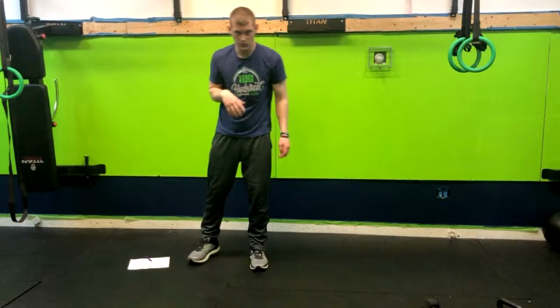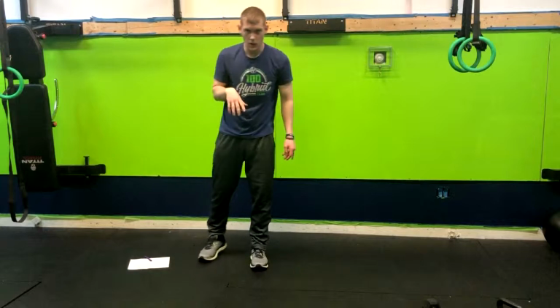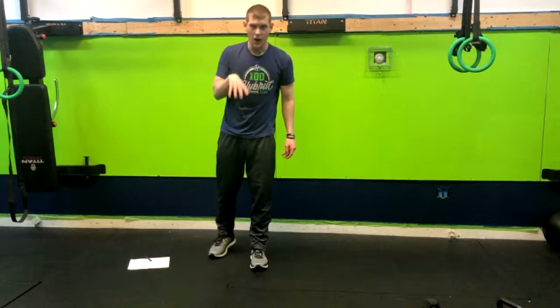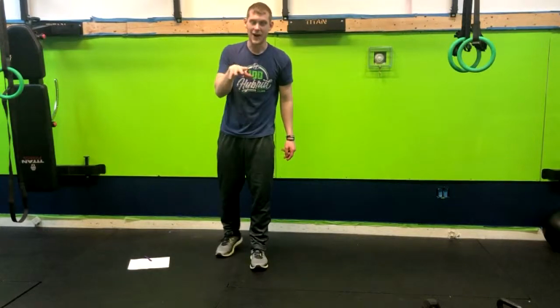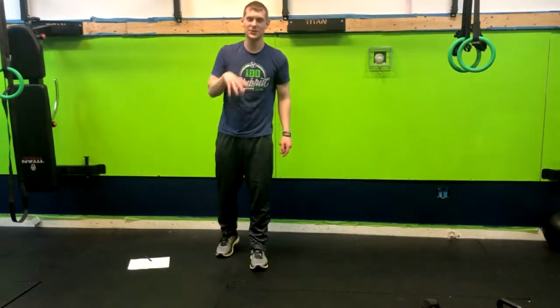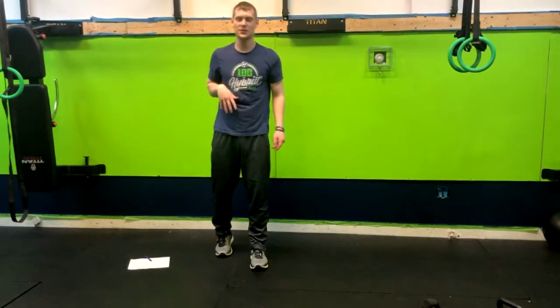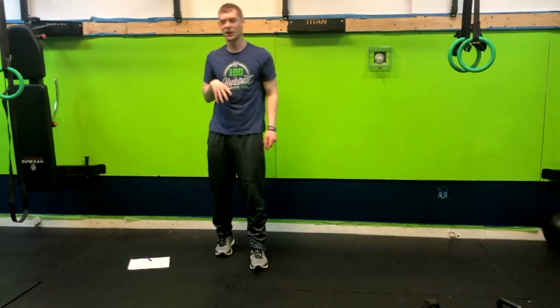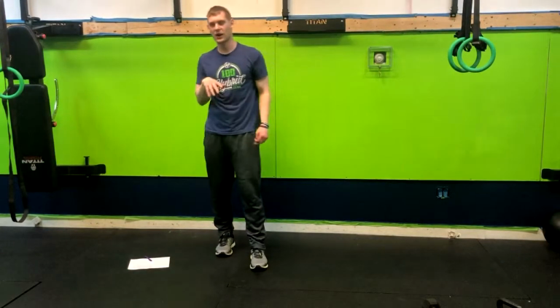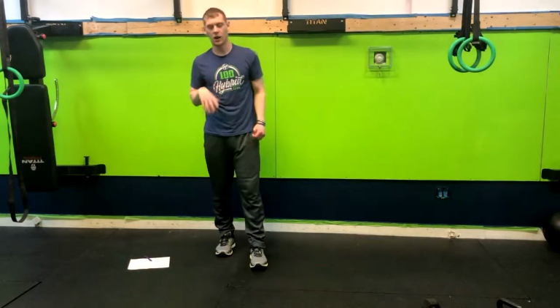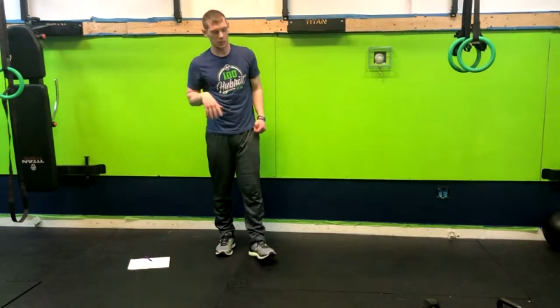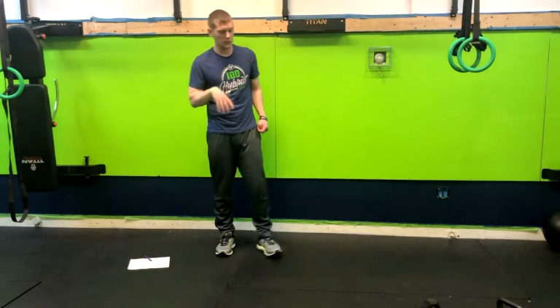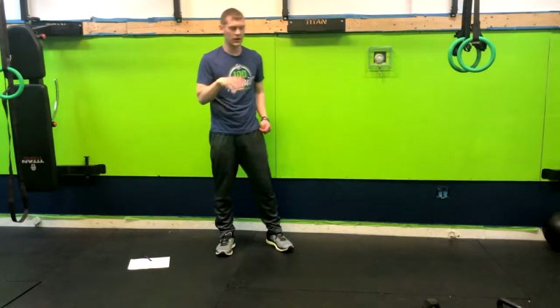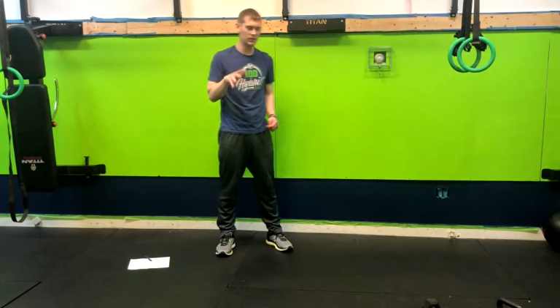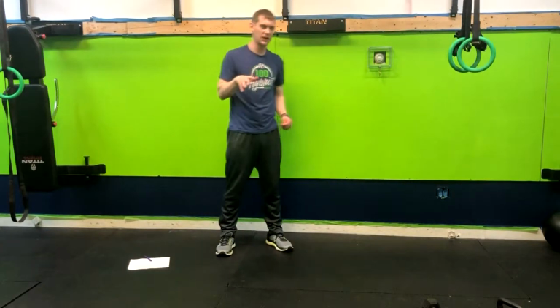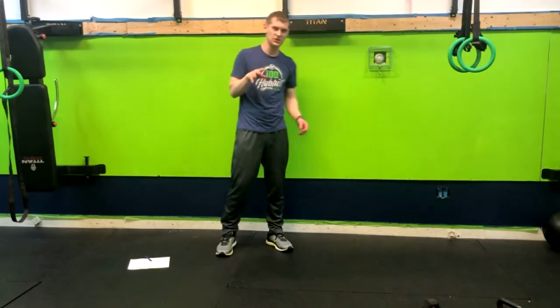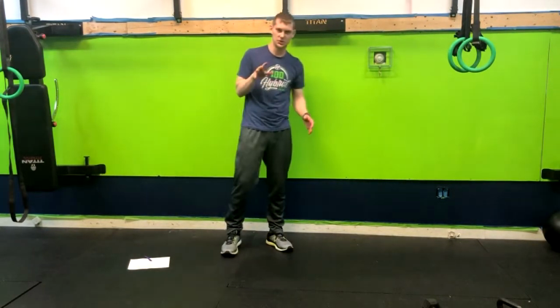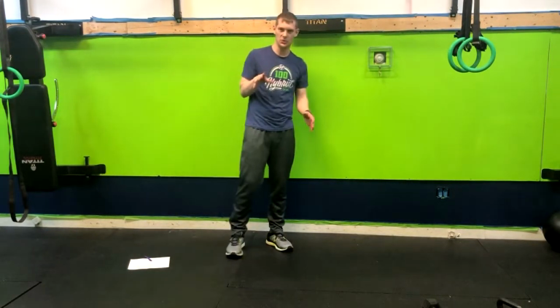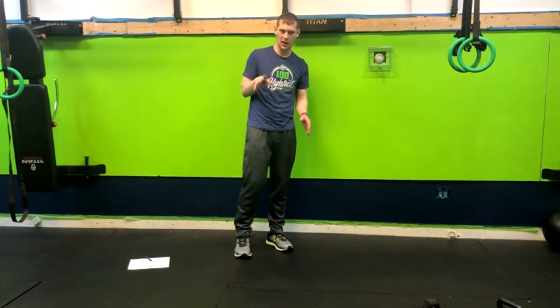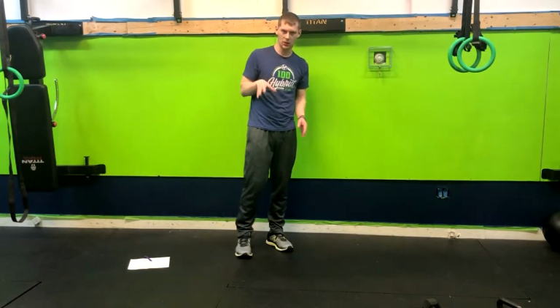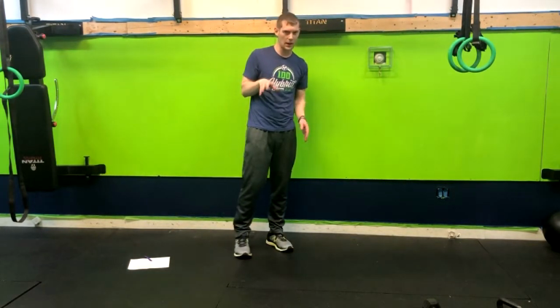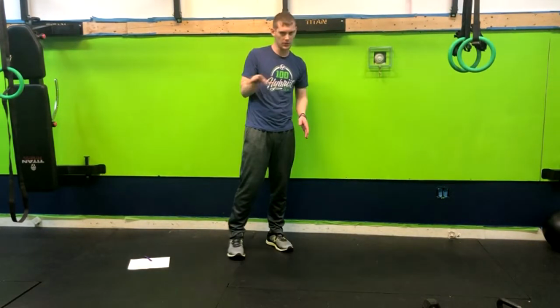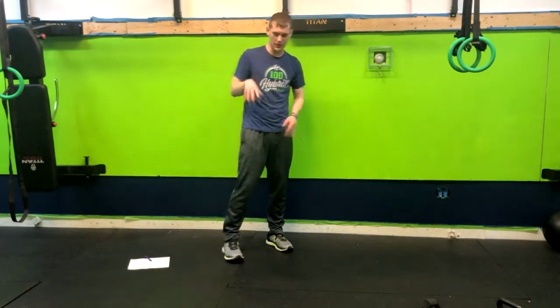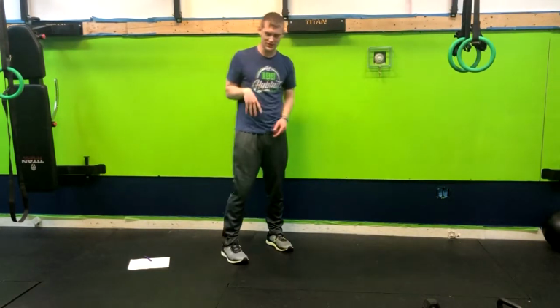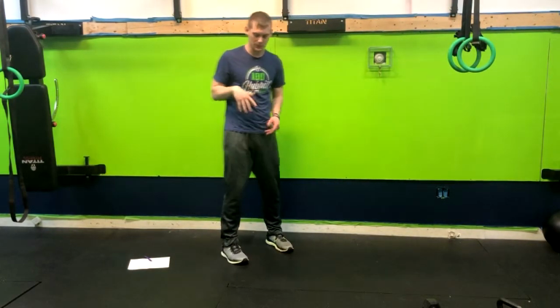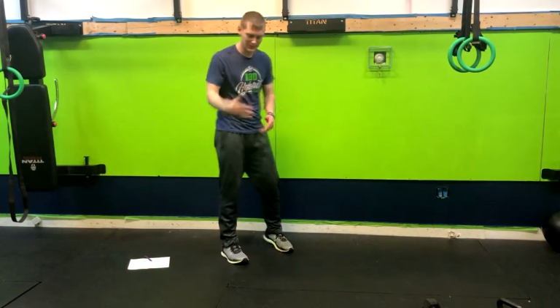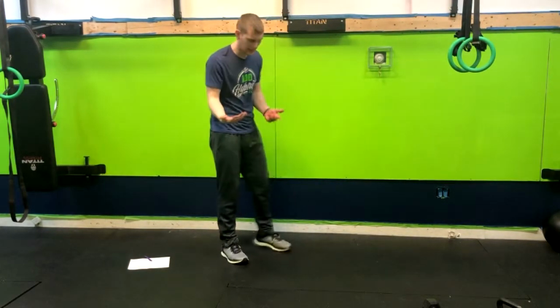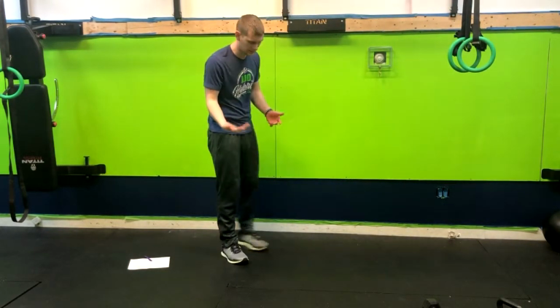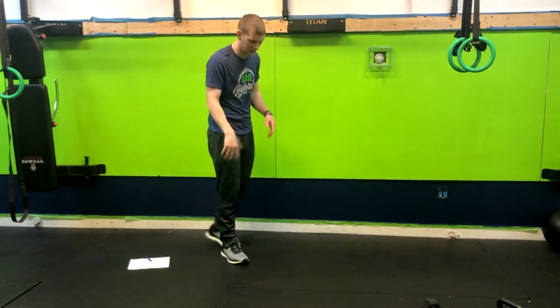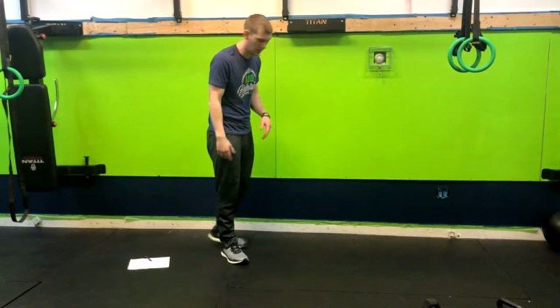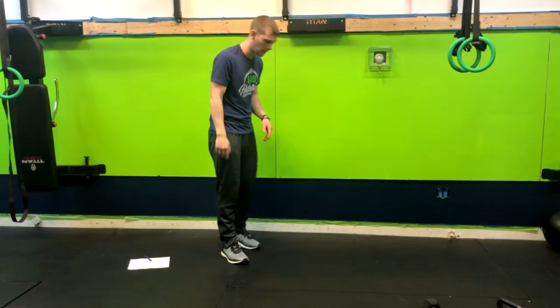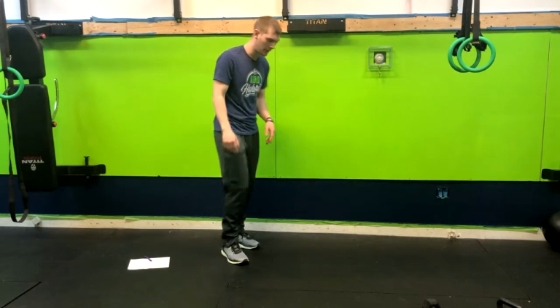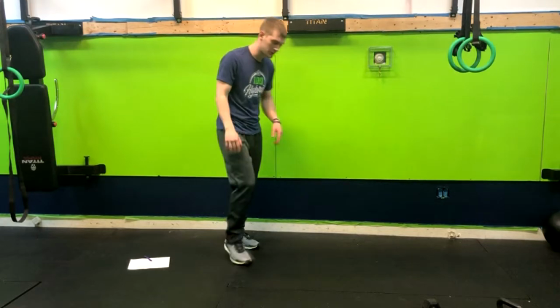Alright, so we've got a great cardio move for you — a variation to the mountain climber. Very simple, it's outside mountain climbers.